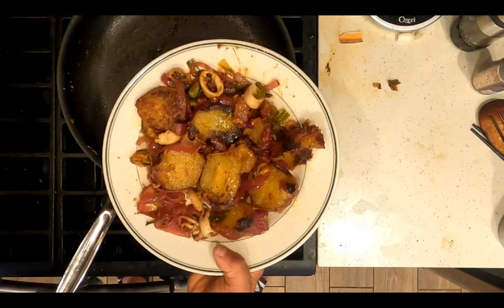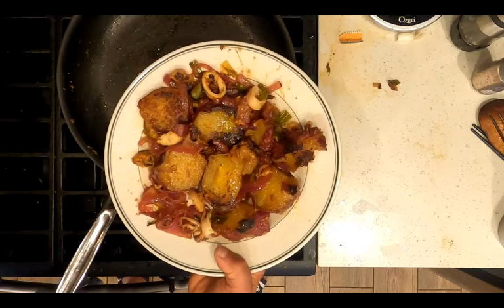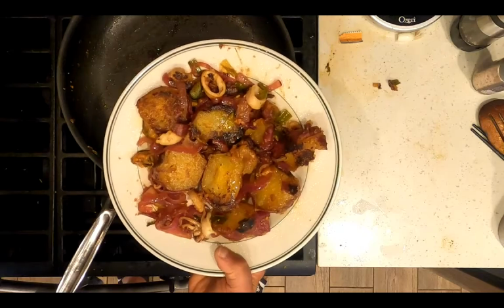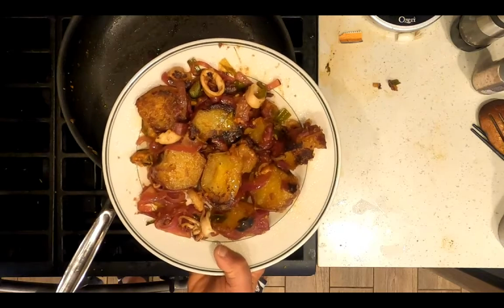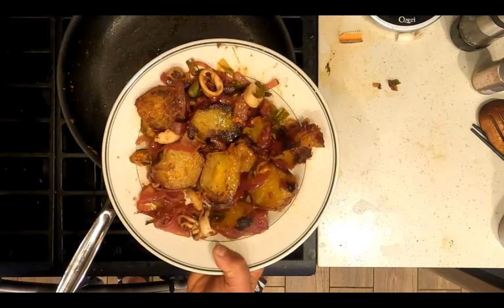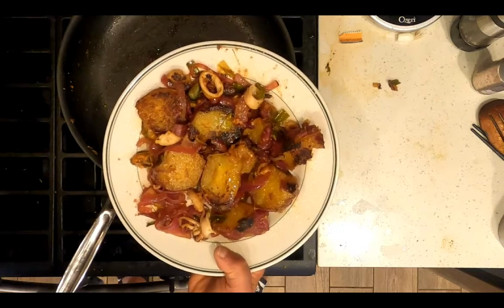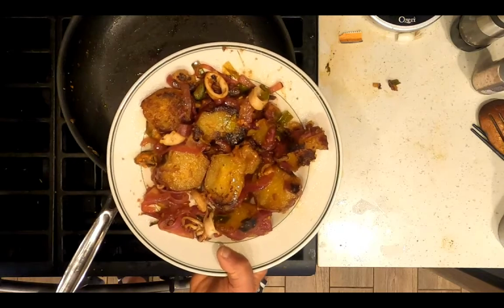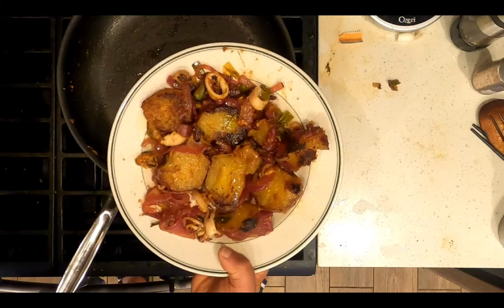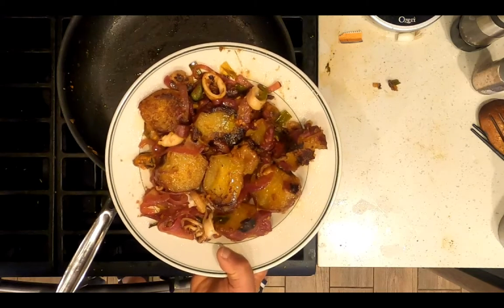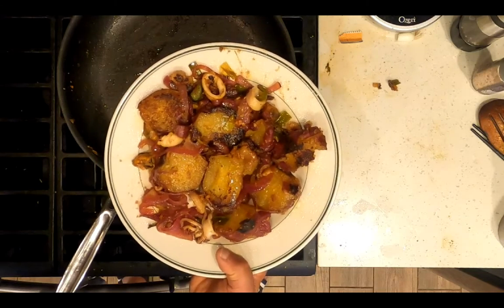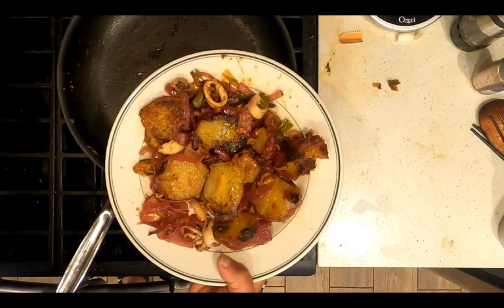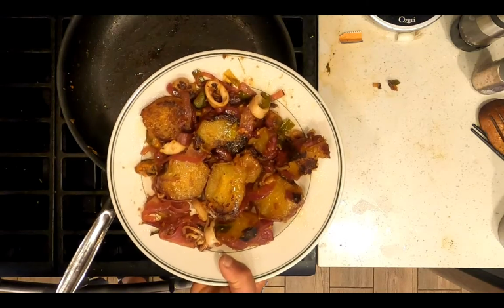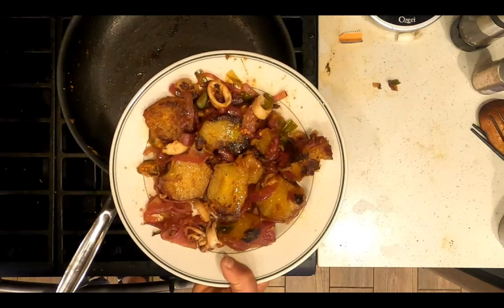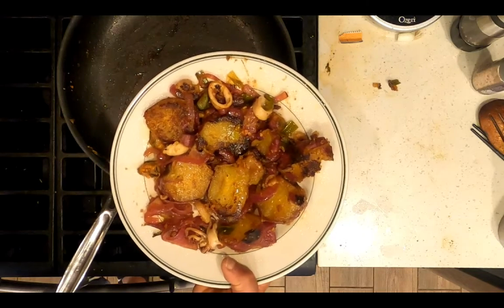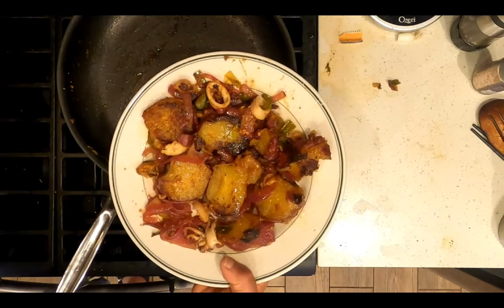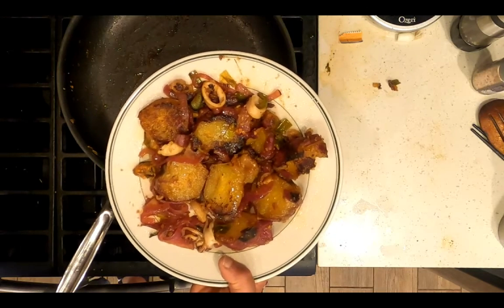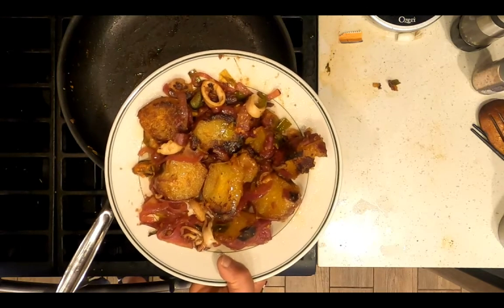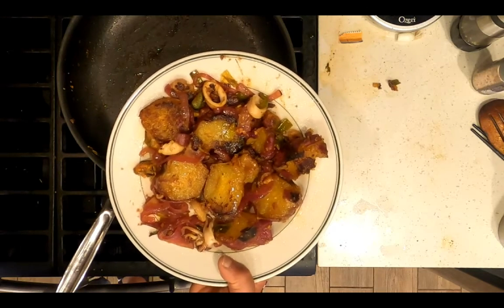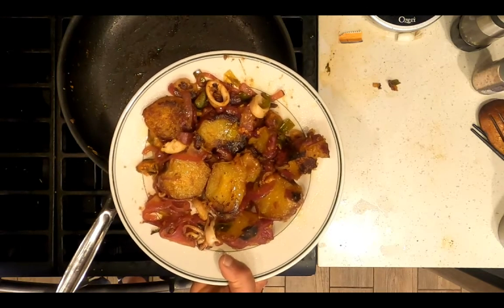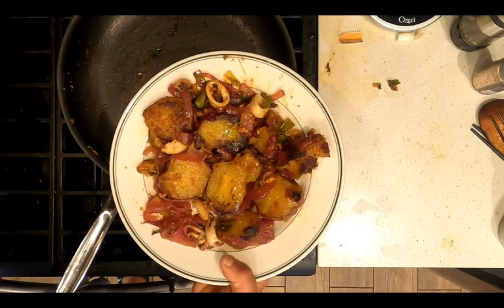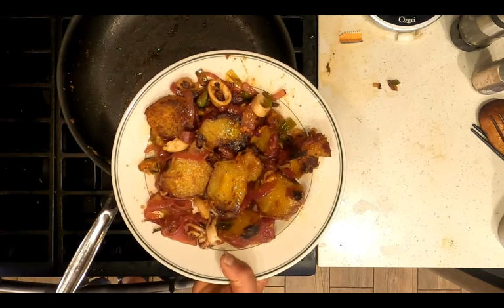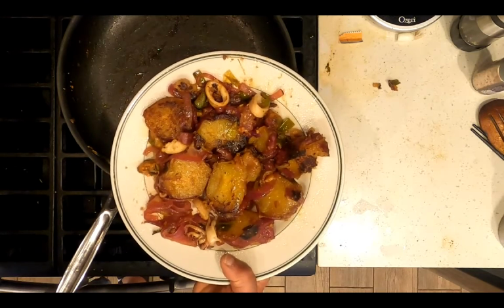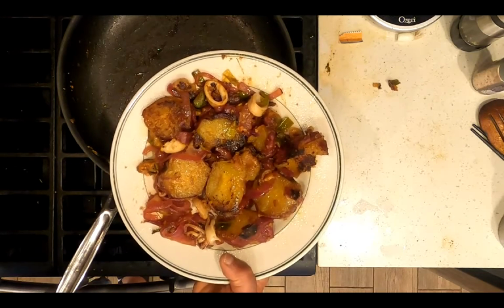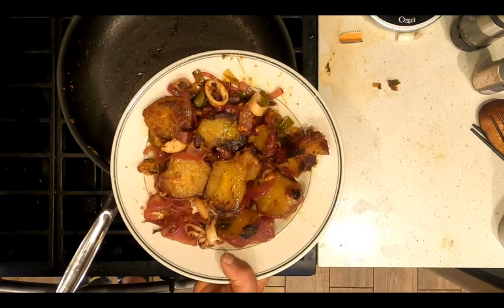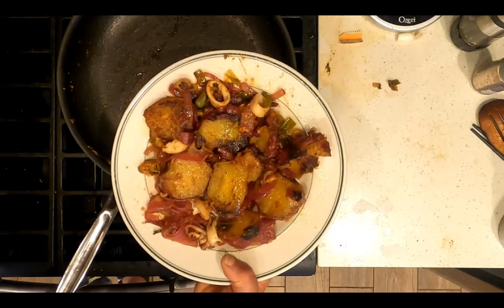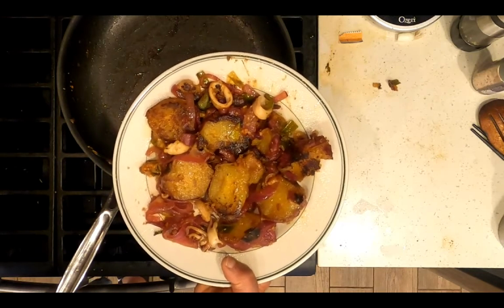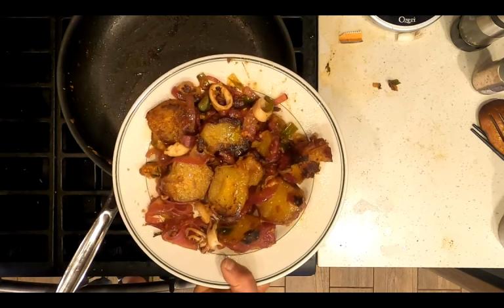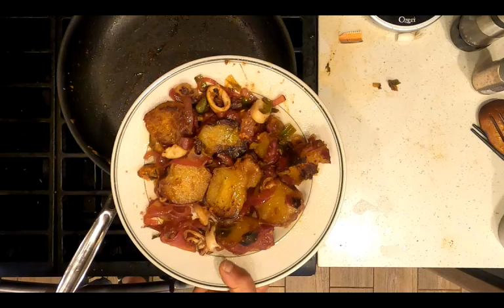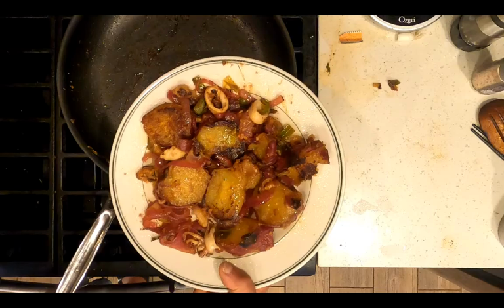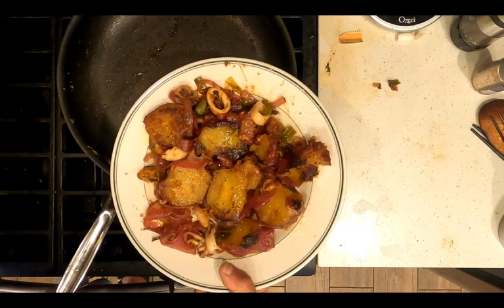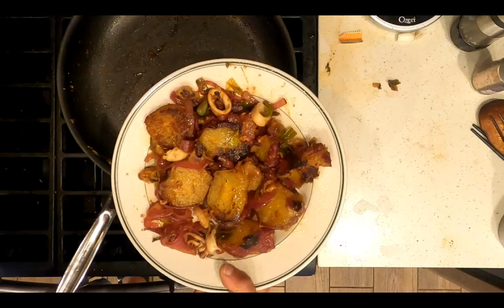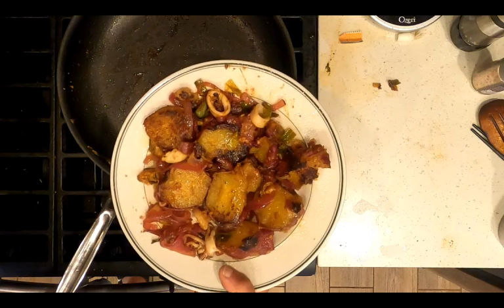Voila, dinner is served. Chinese stir-fry with Japanese sweet potatoes and seafood medley. Have a great day!